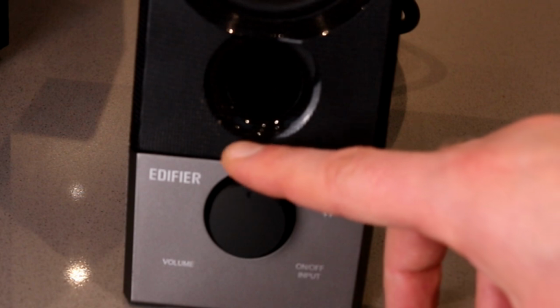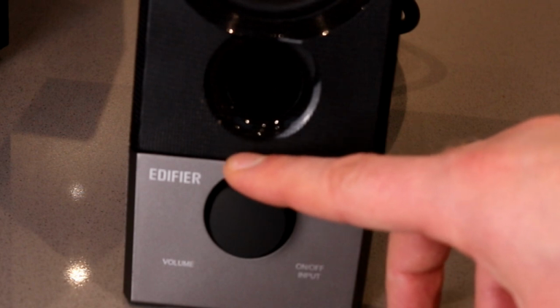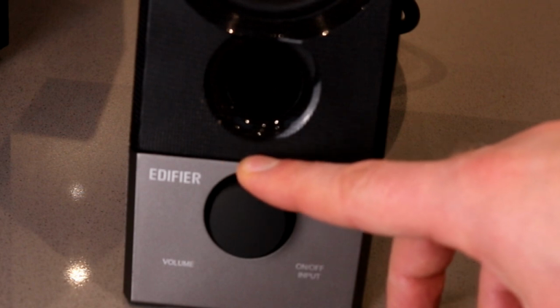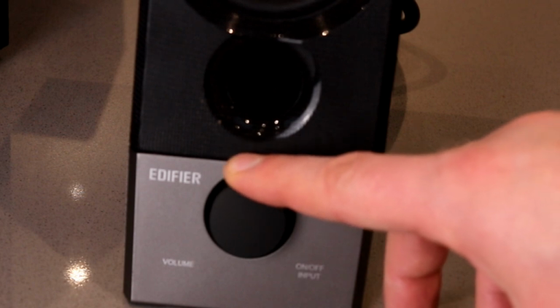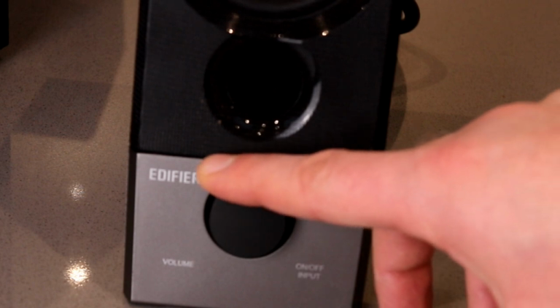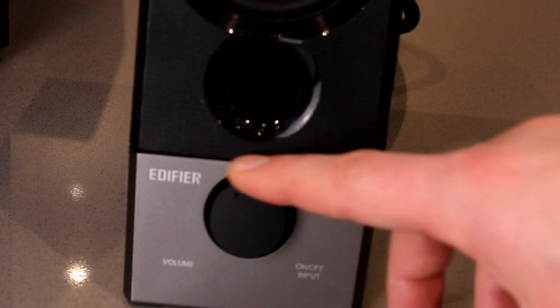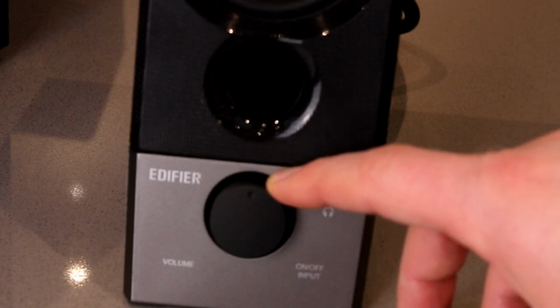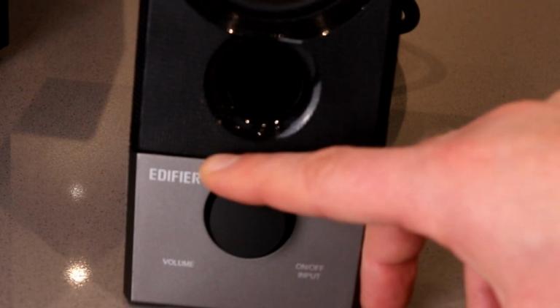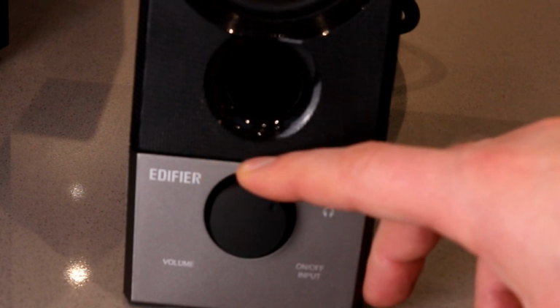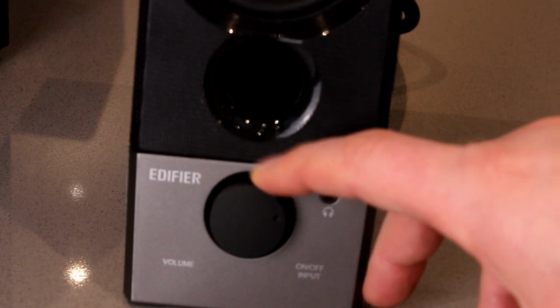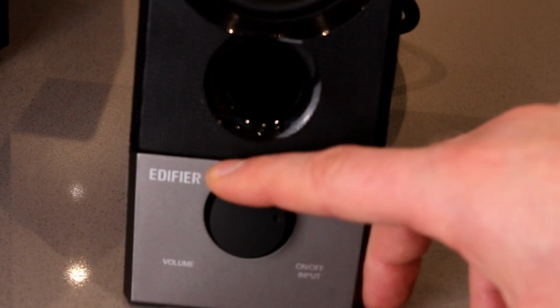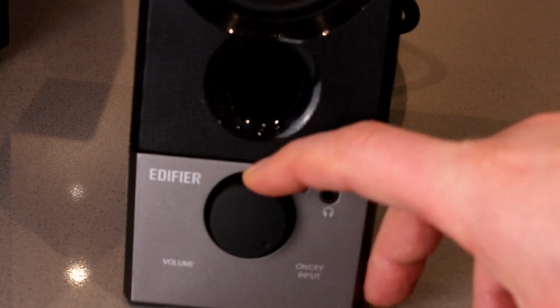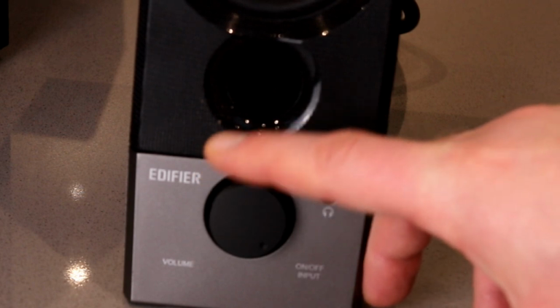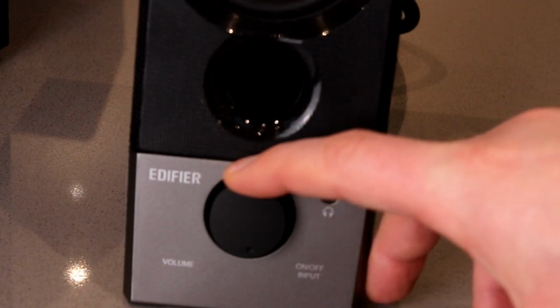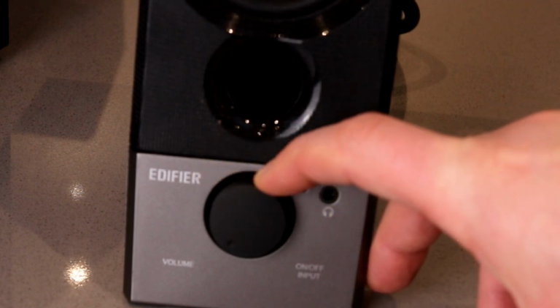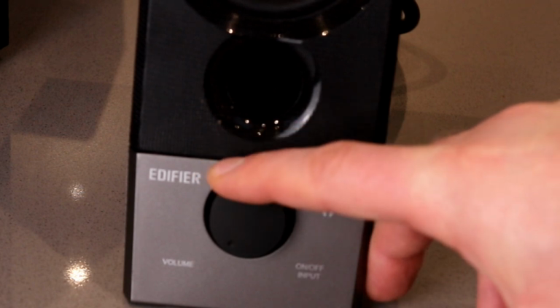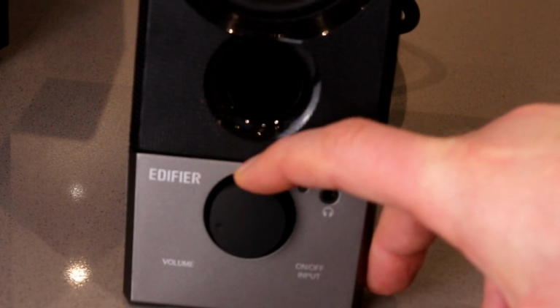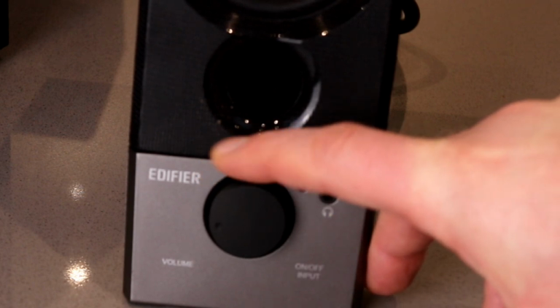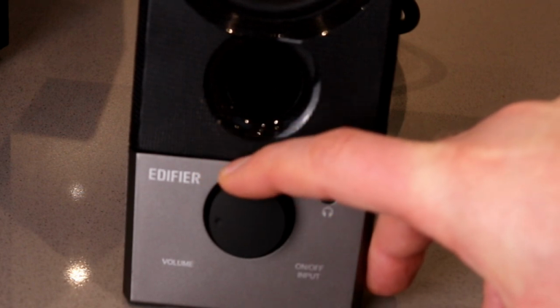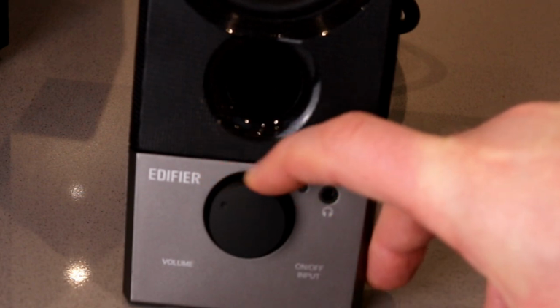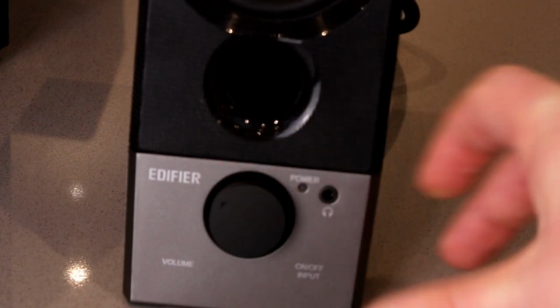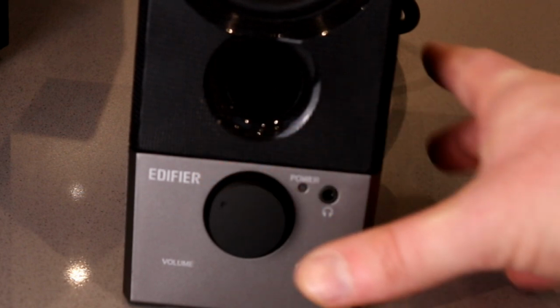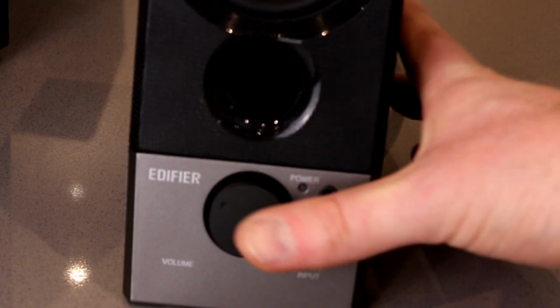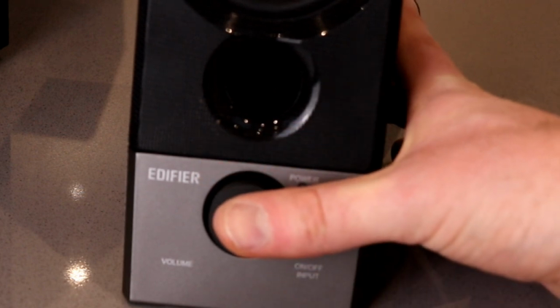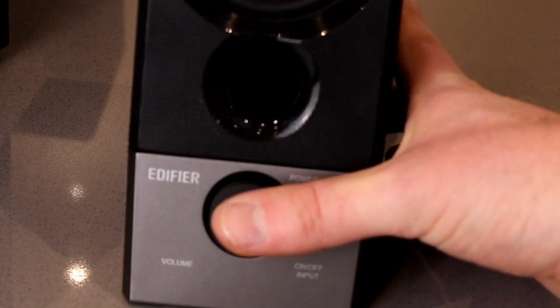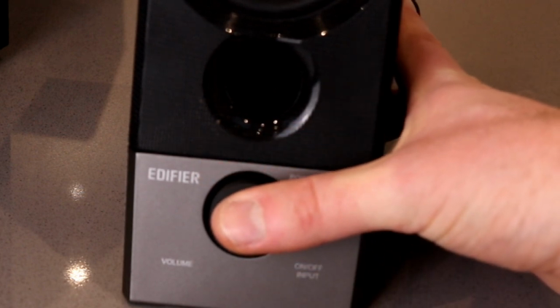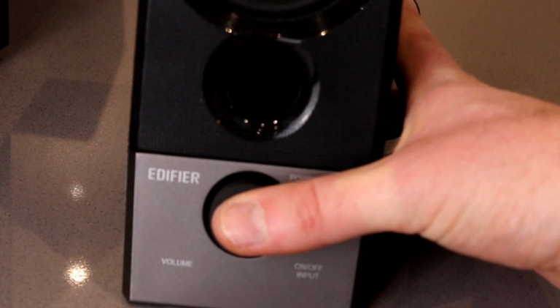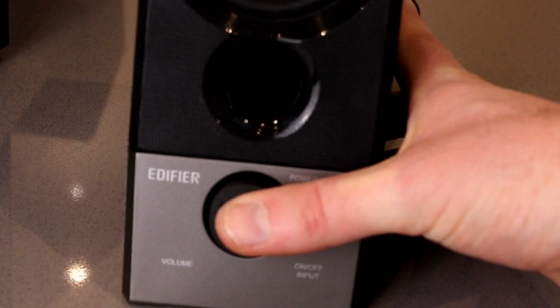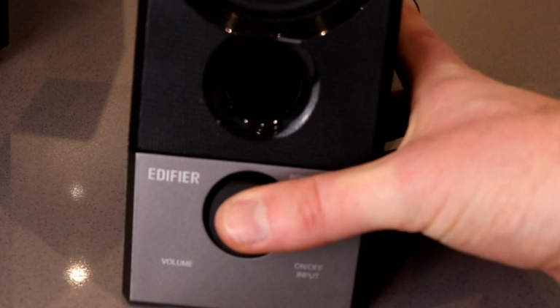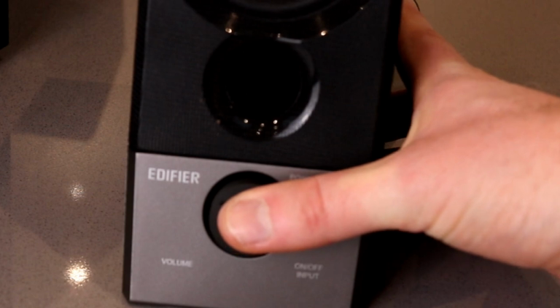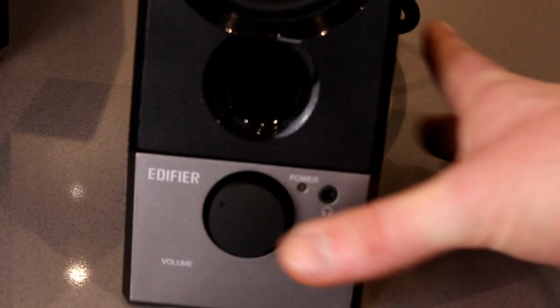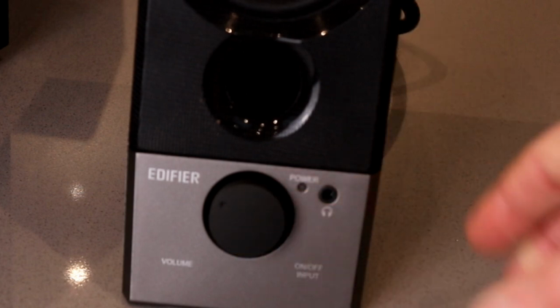The volume dial on the front is also a button, and it's the input selector.